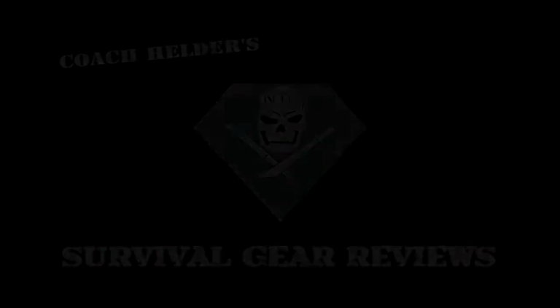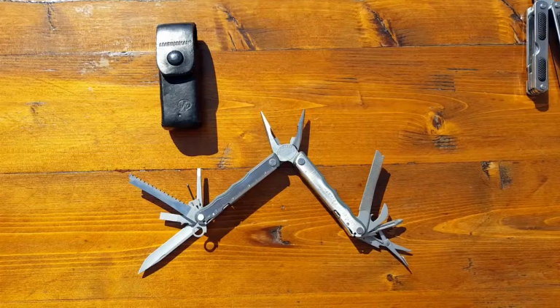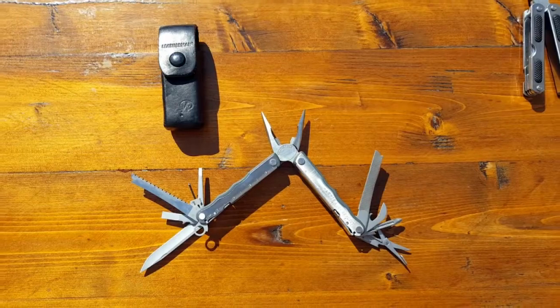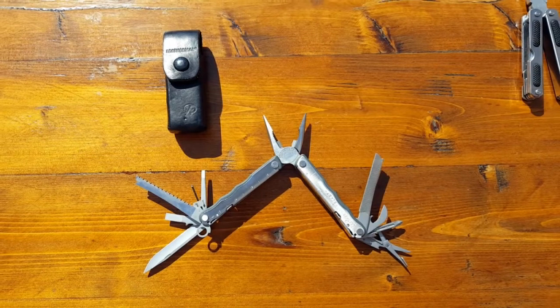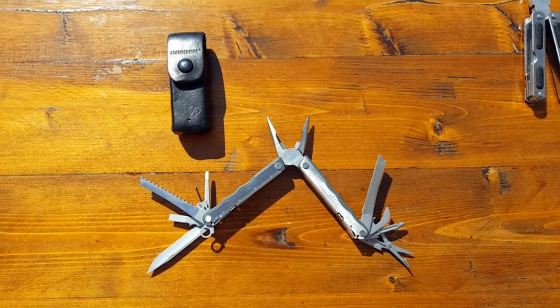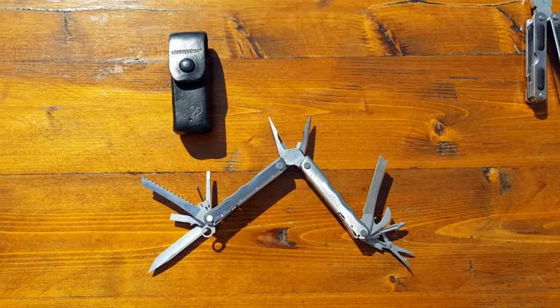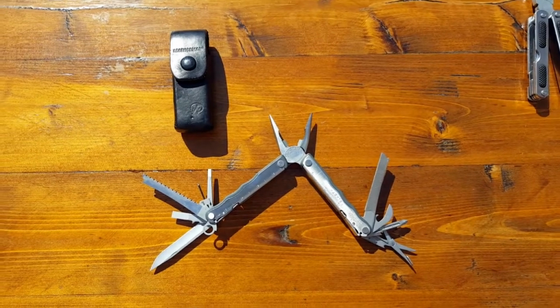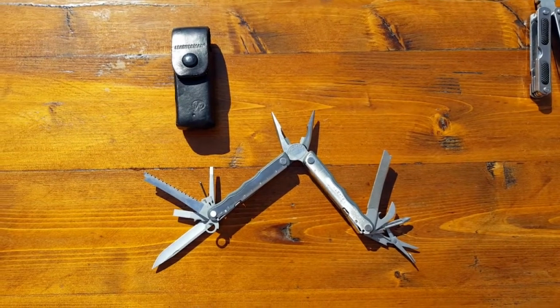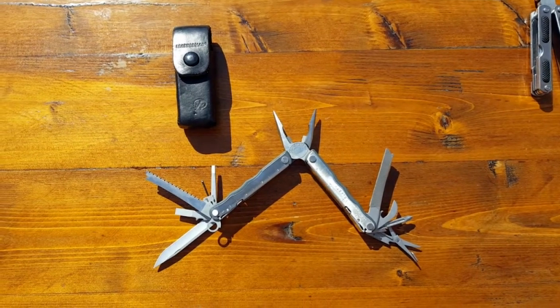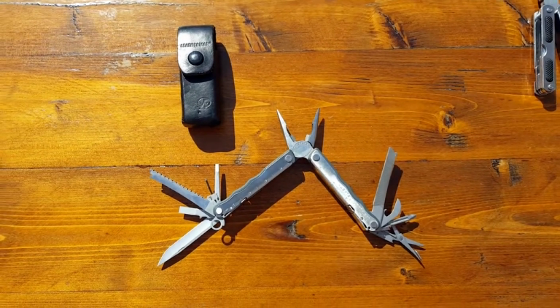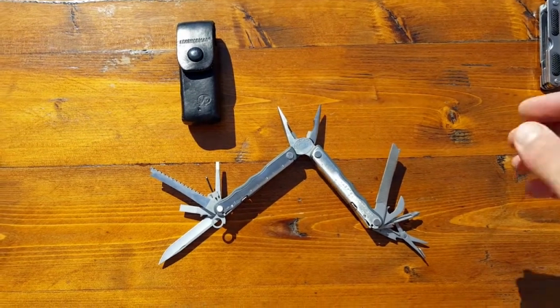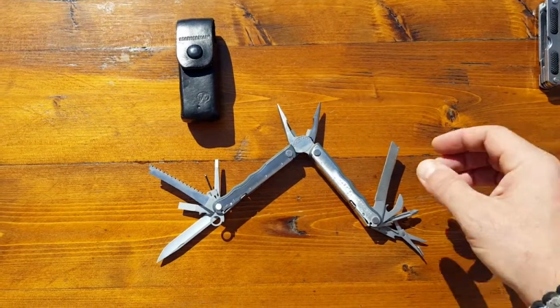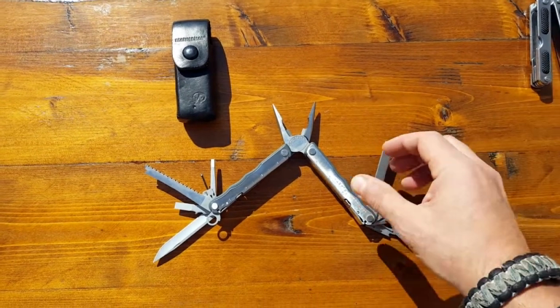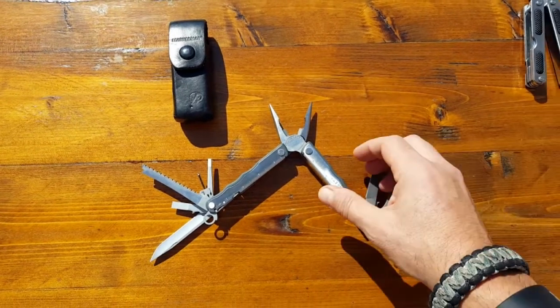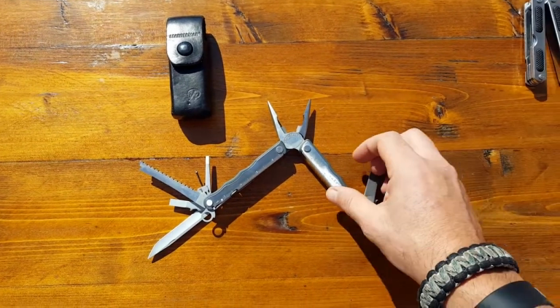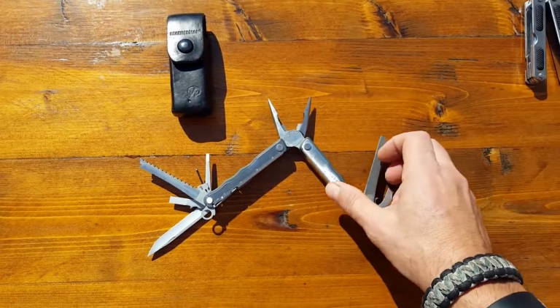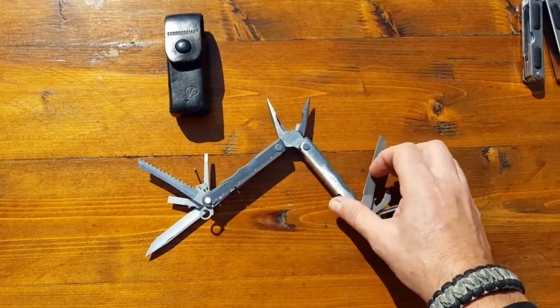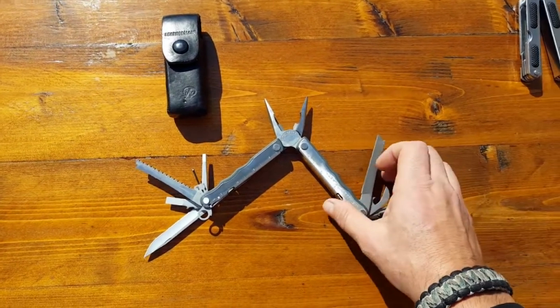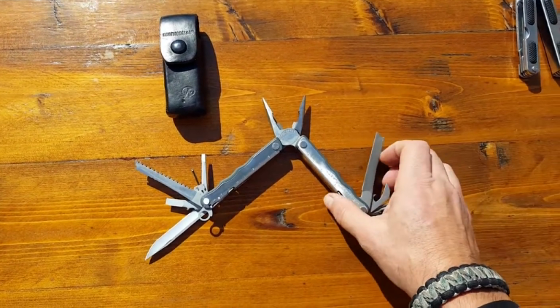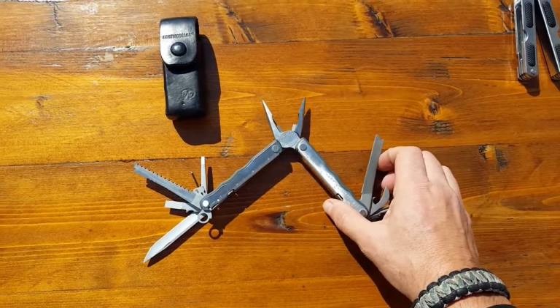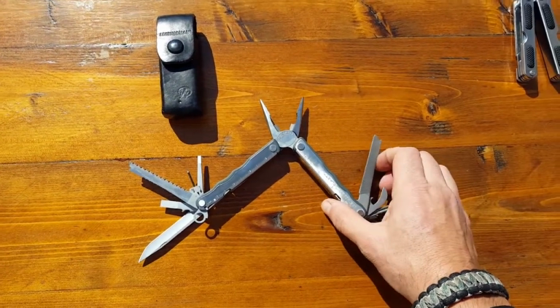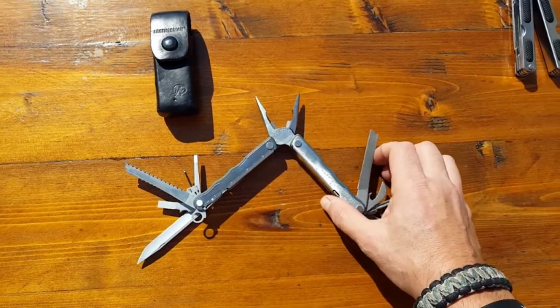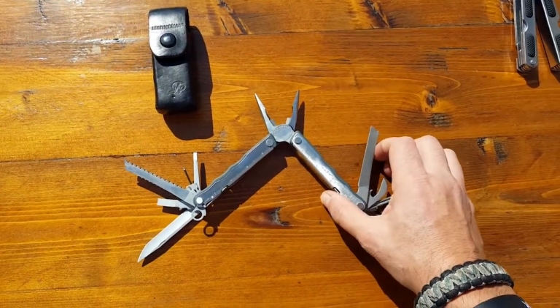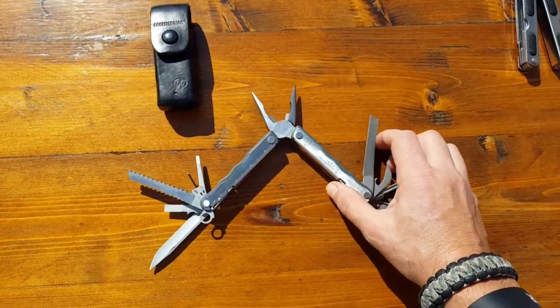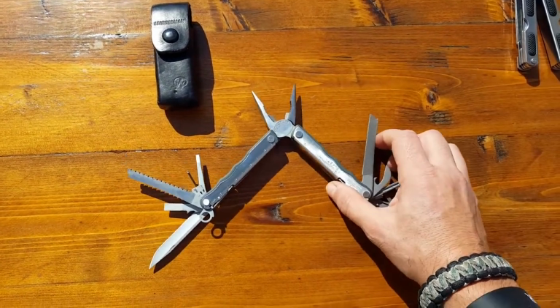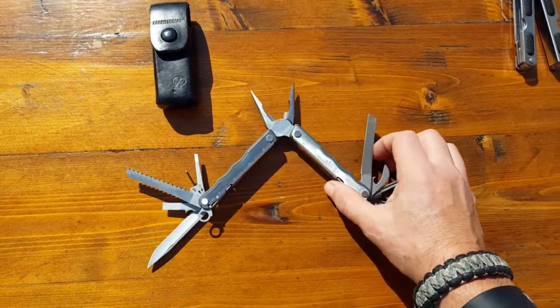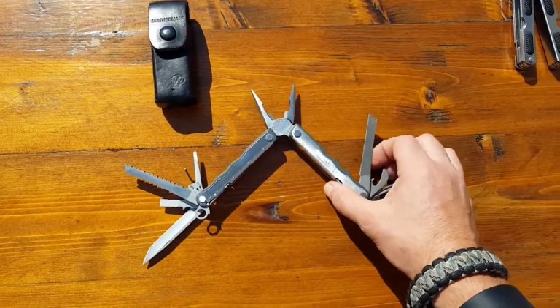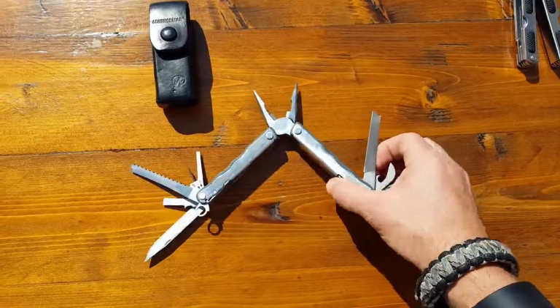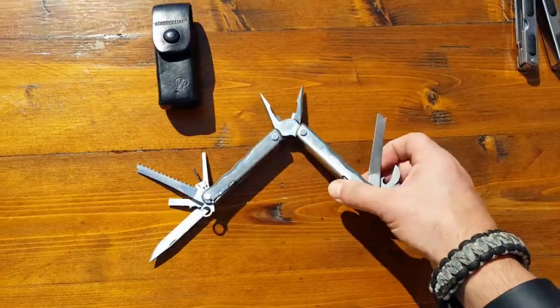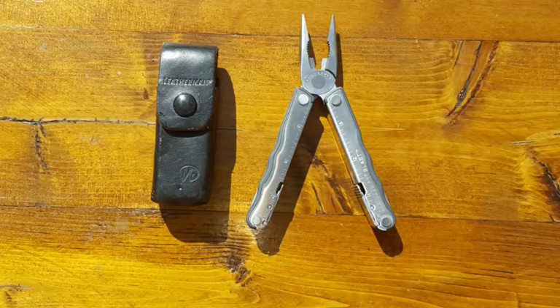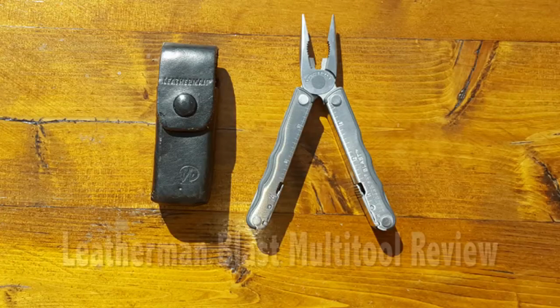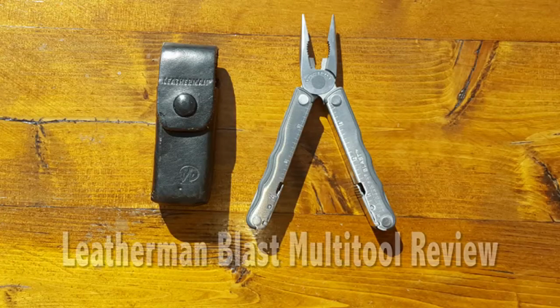Hello everyone, Helger here. Today I wanted to talk a bit about my Leatherman Blast.